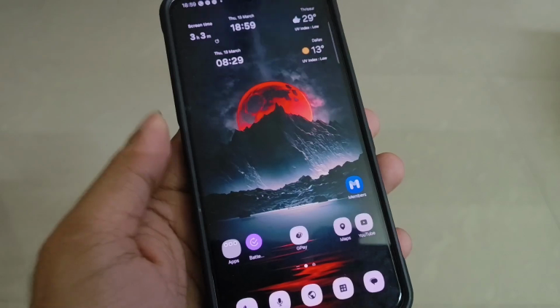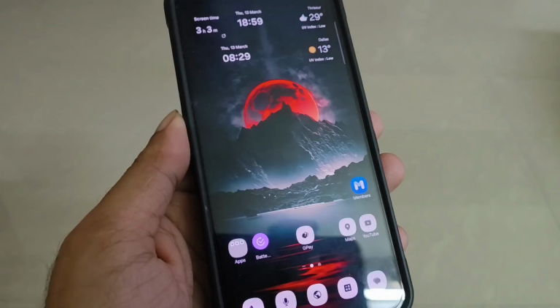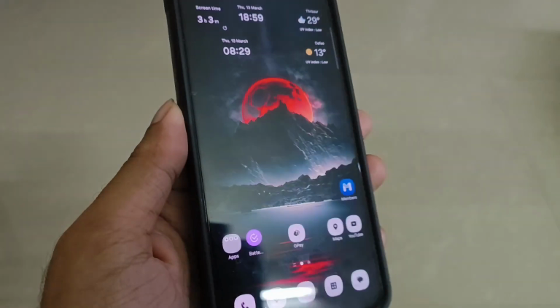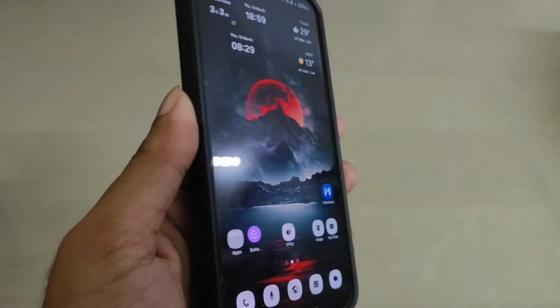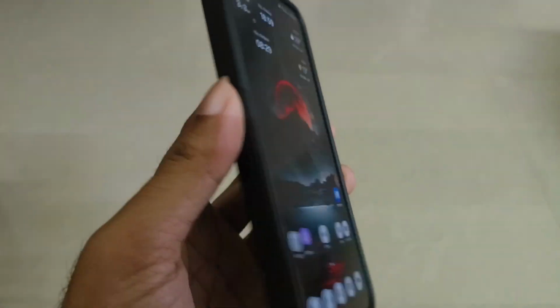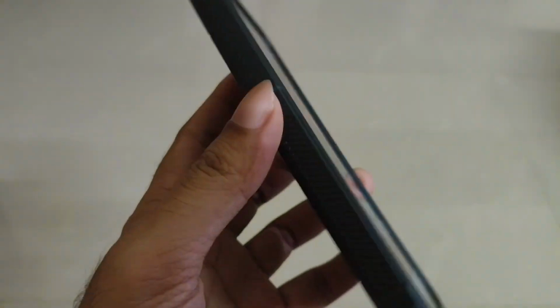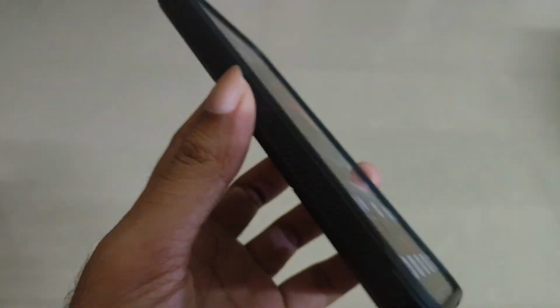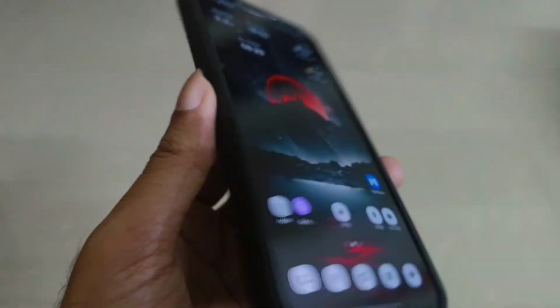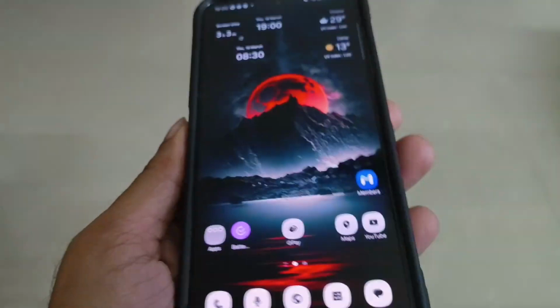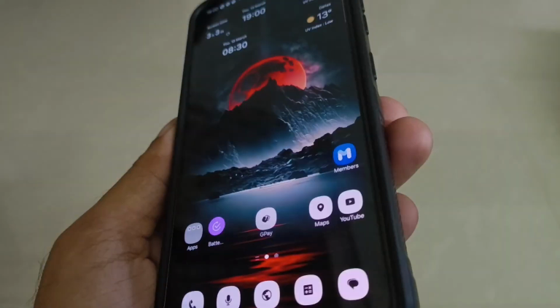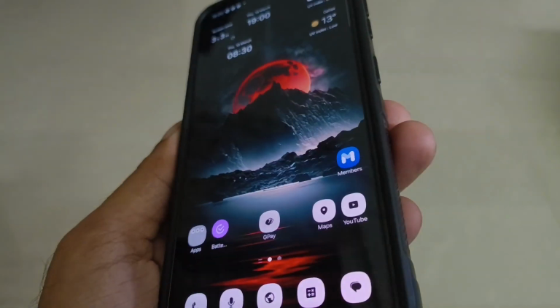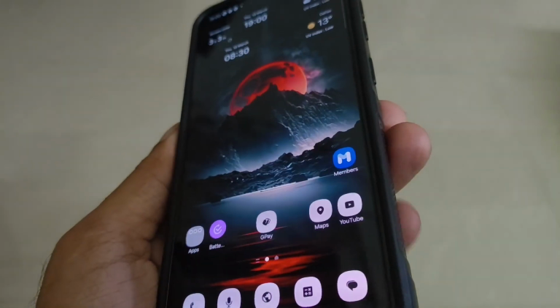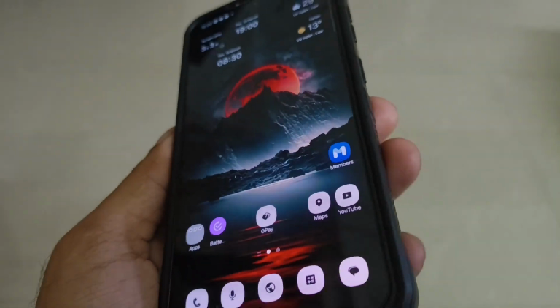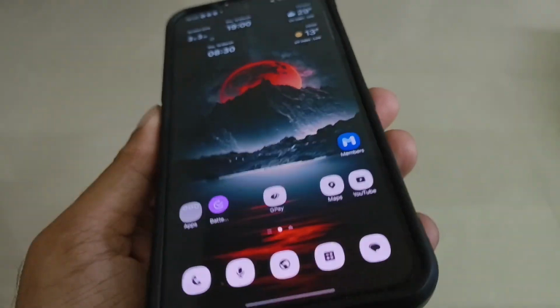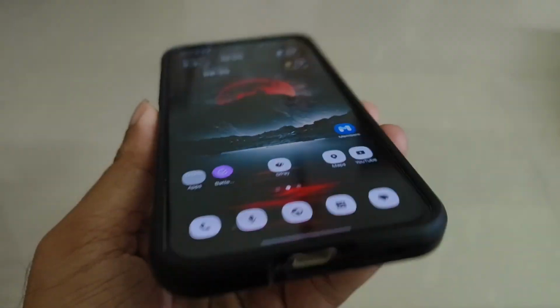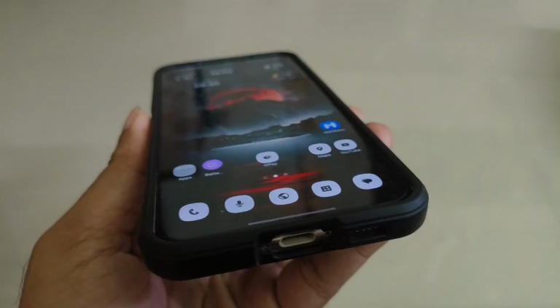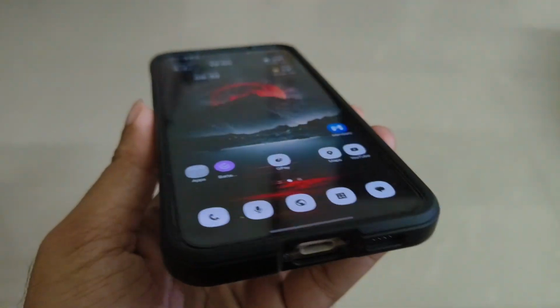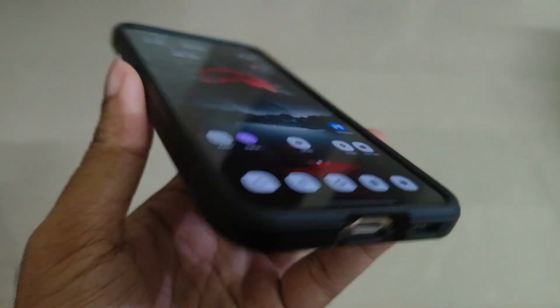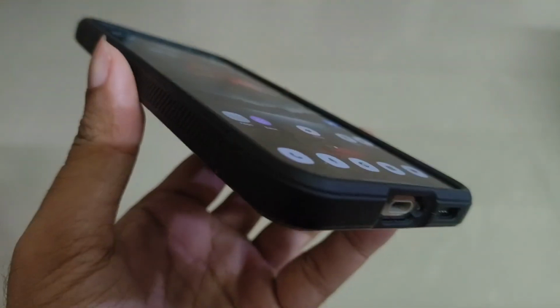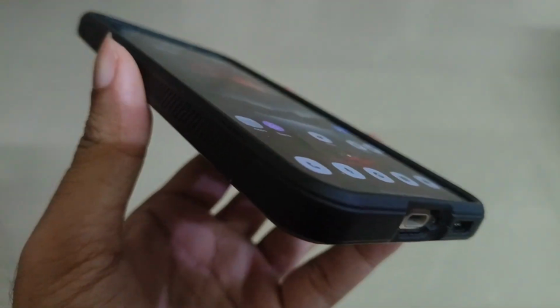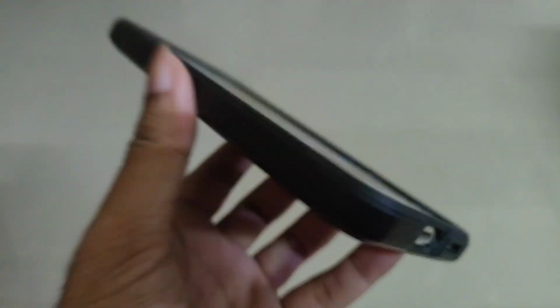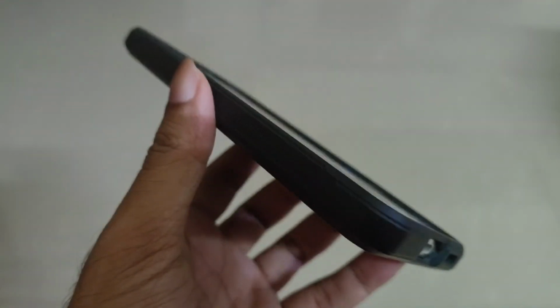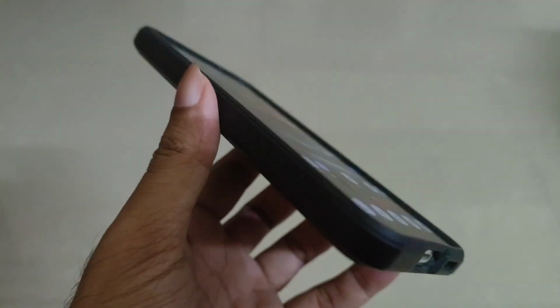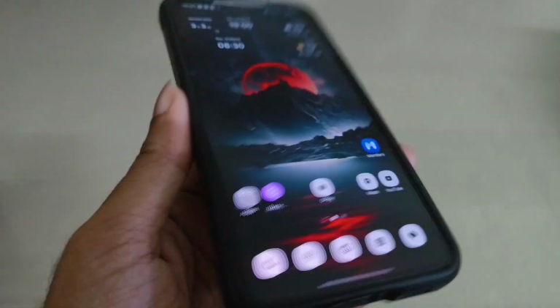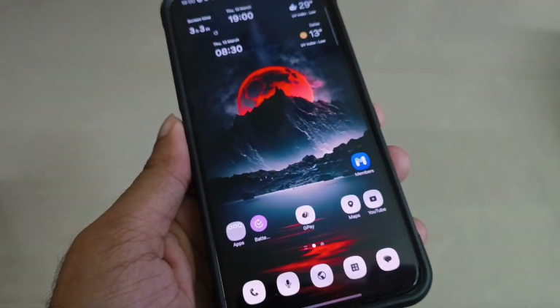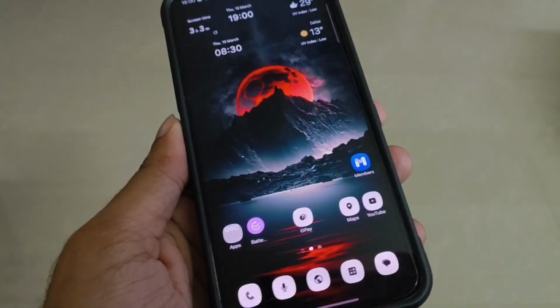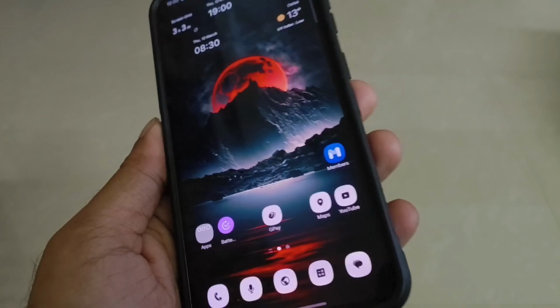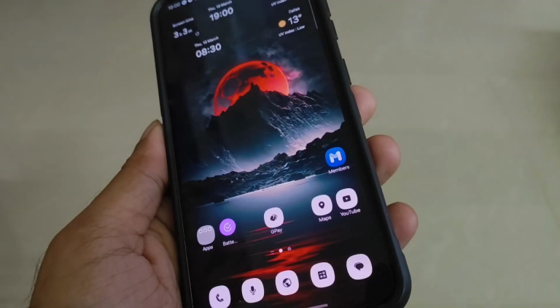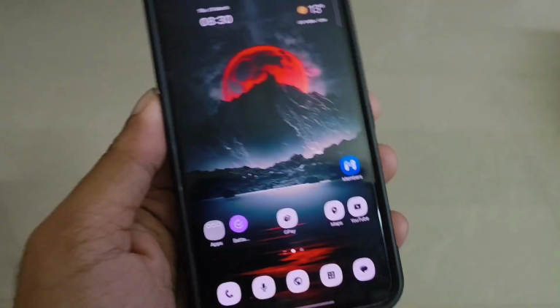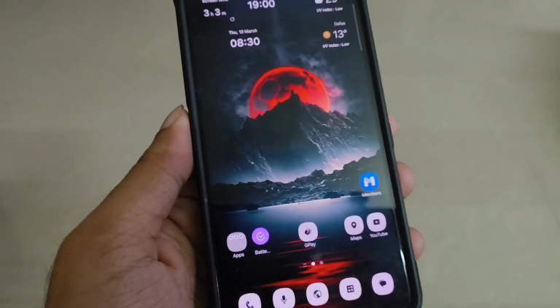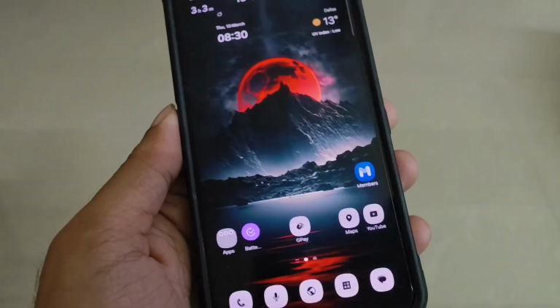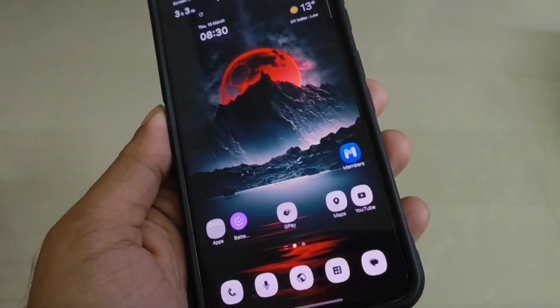Samsung Galaxy S23 received the One UI 7 Beta version. If you want to update it, I will tell you how to do it.